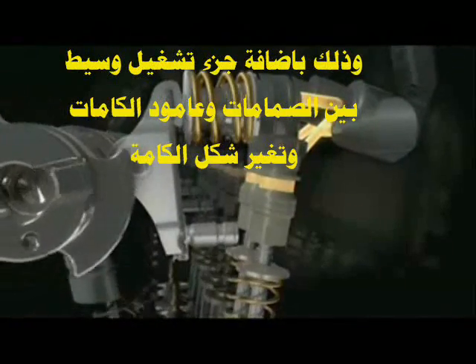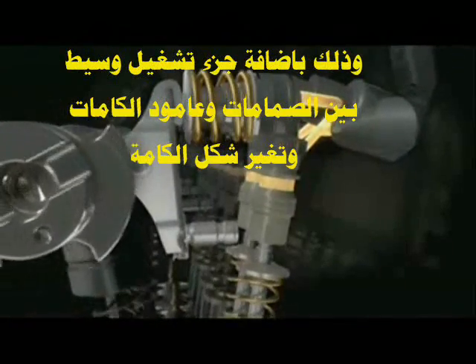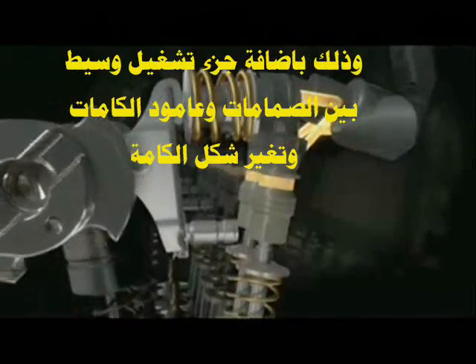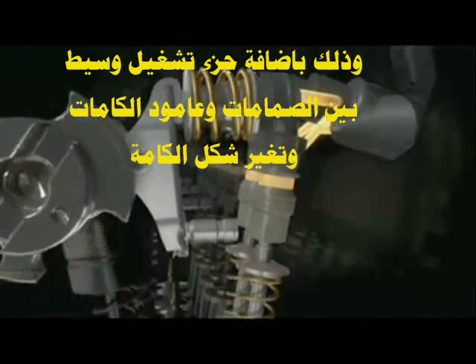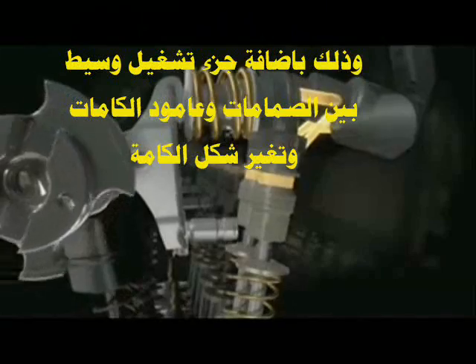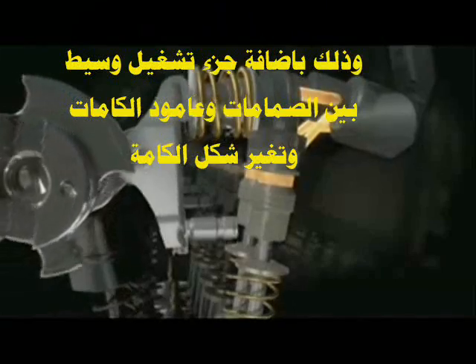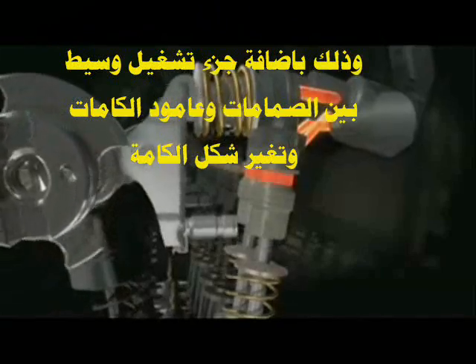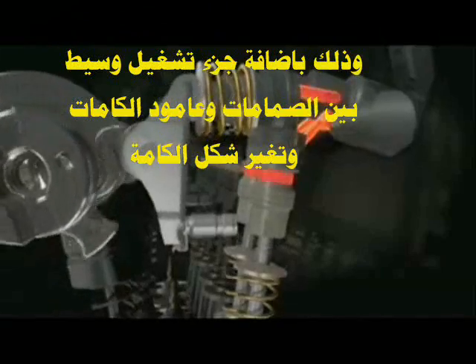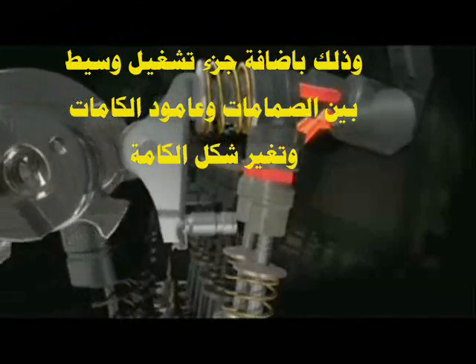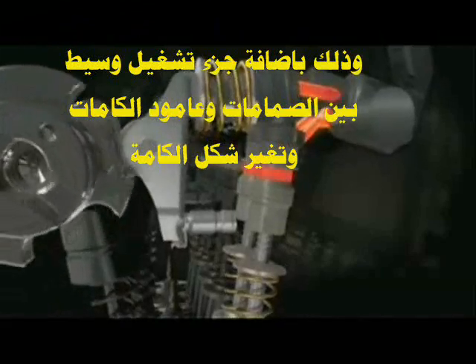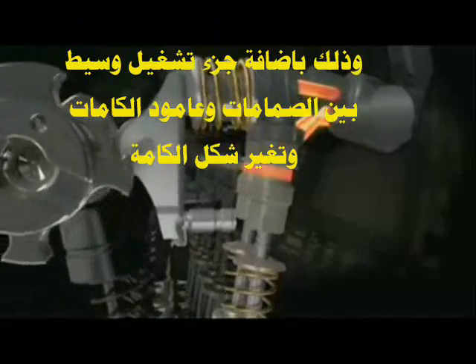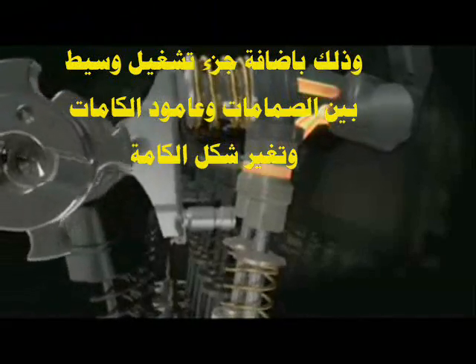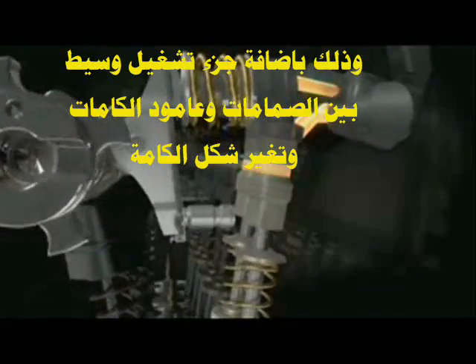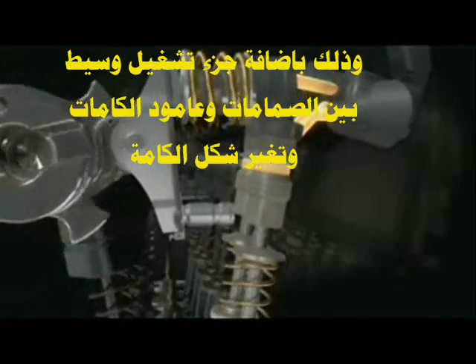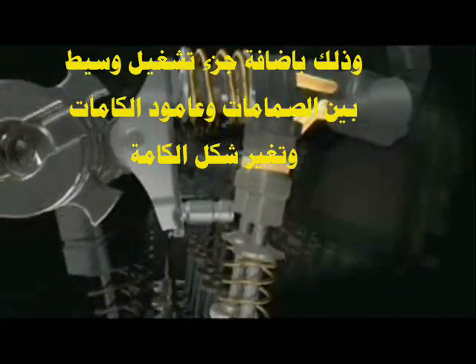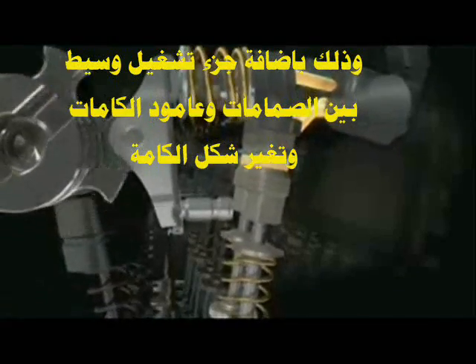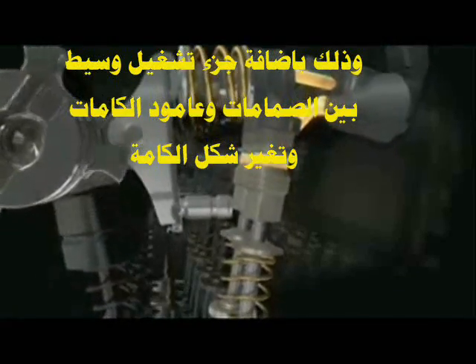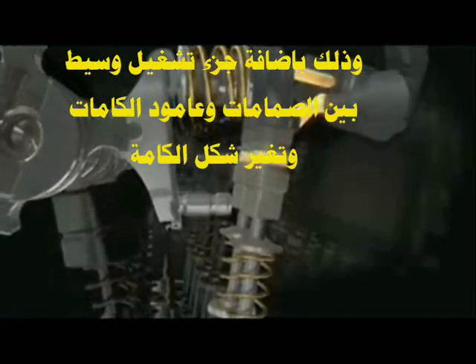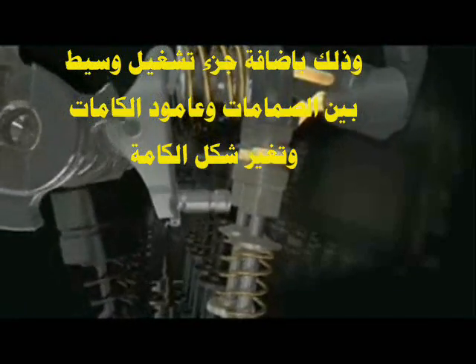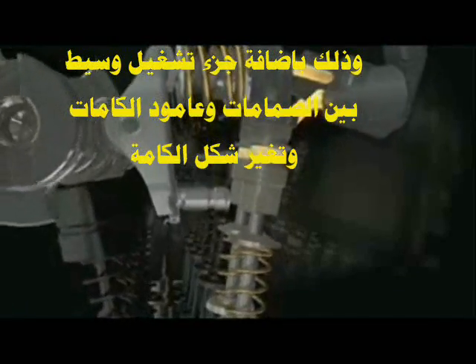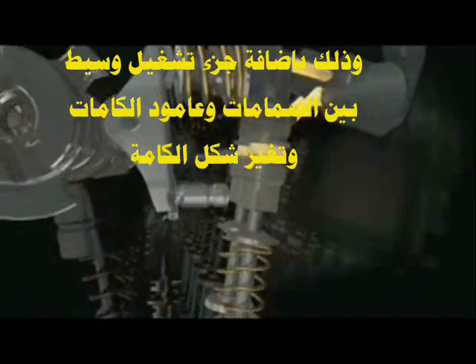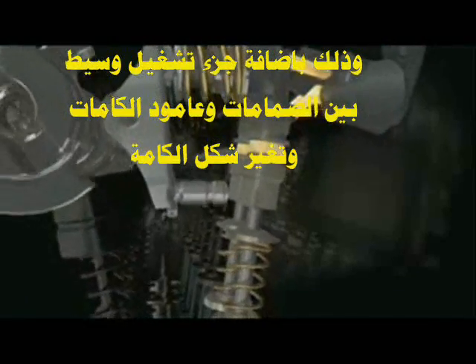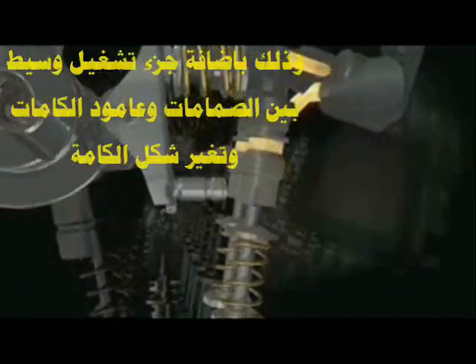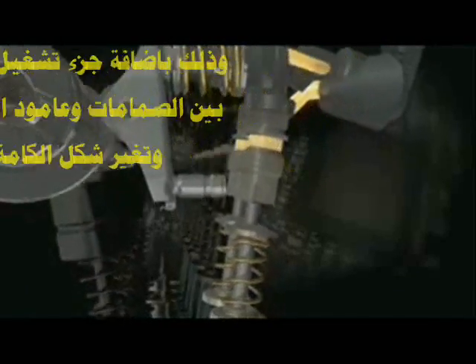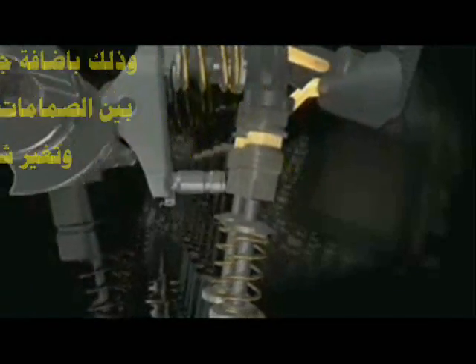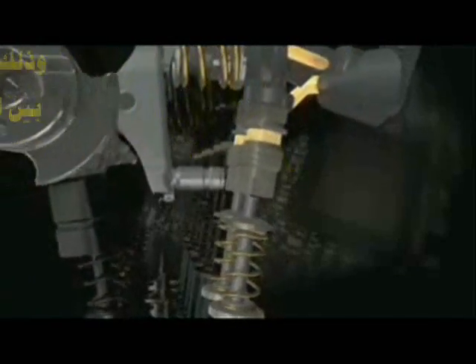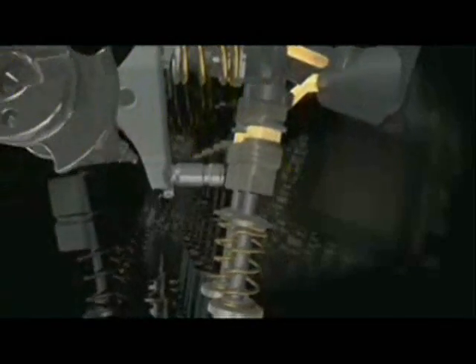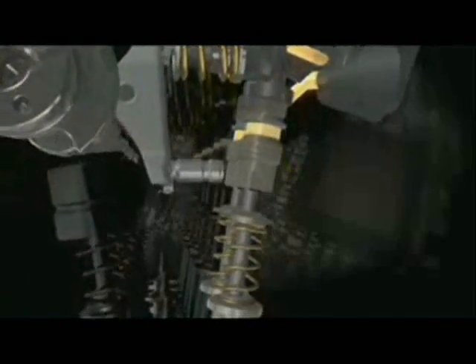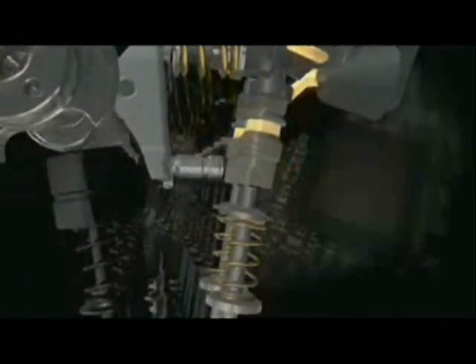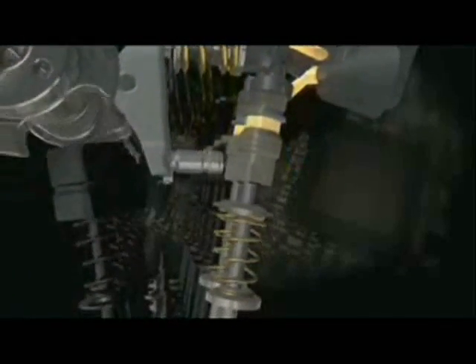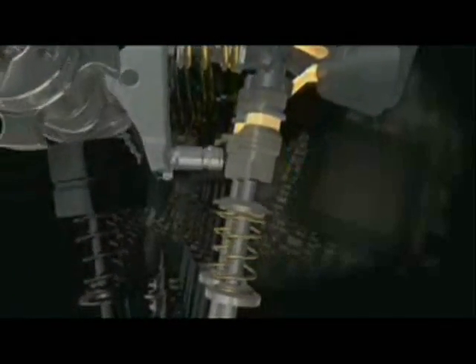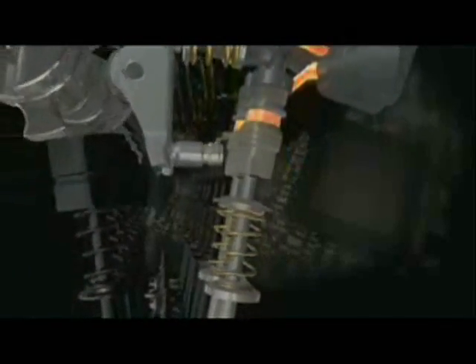This way, valve lift schedules become extremely flexible and vary according to engine air requirement.